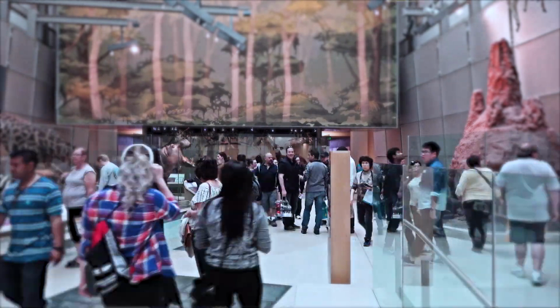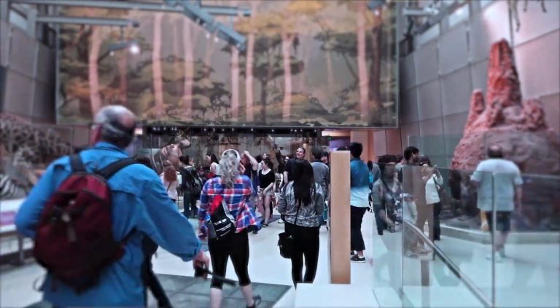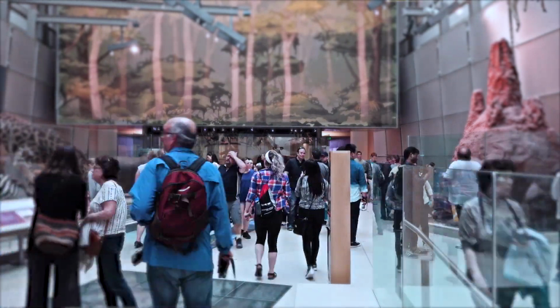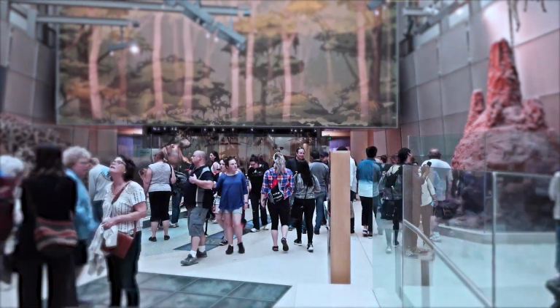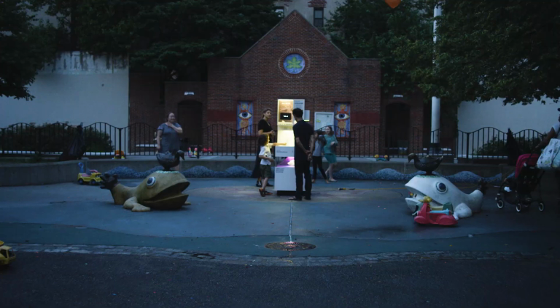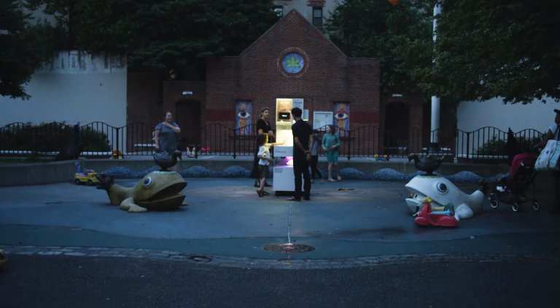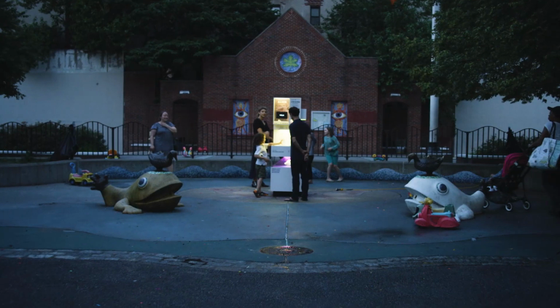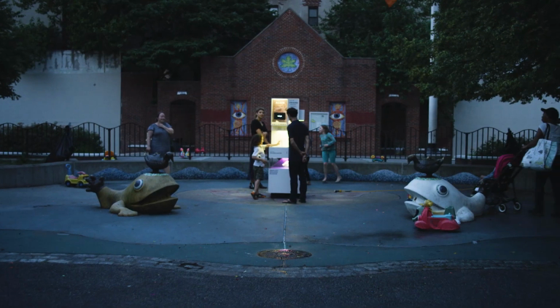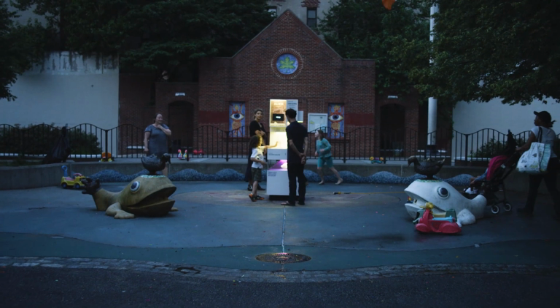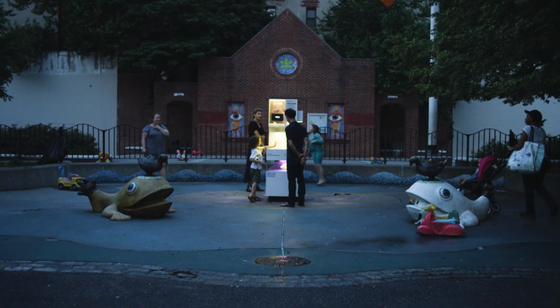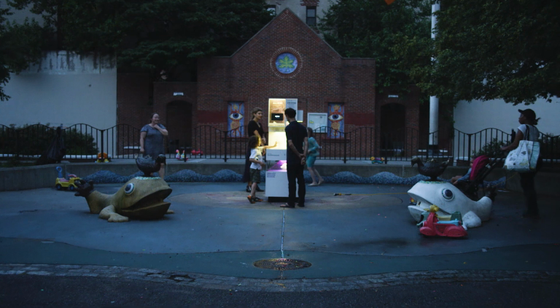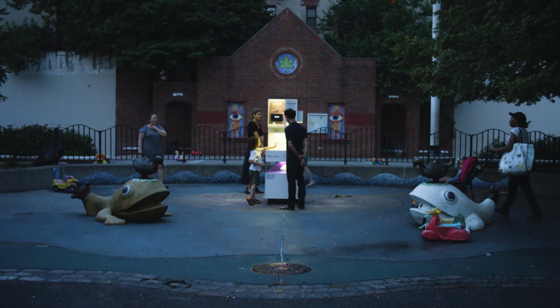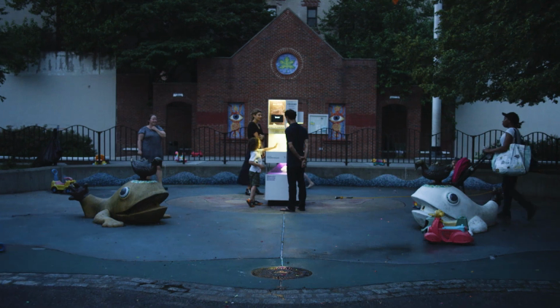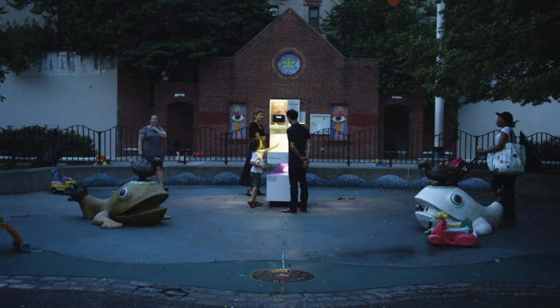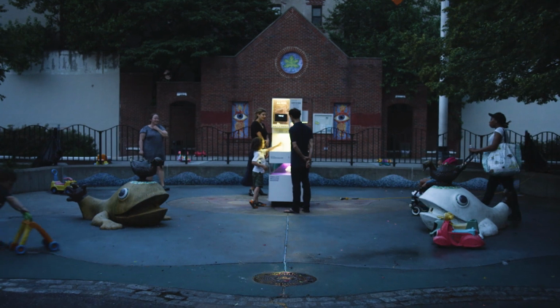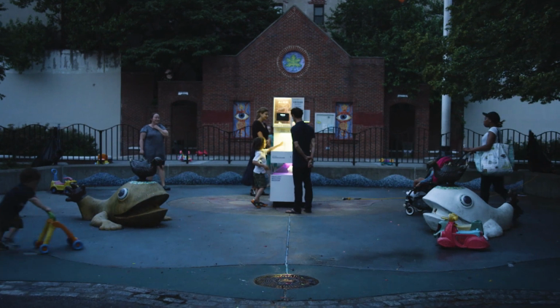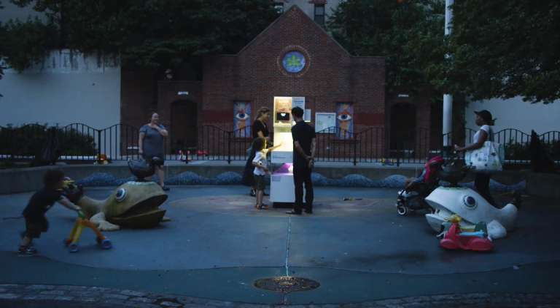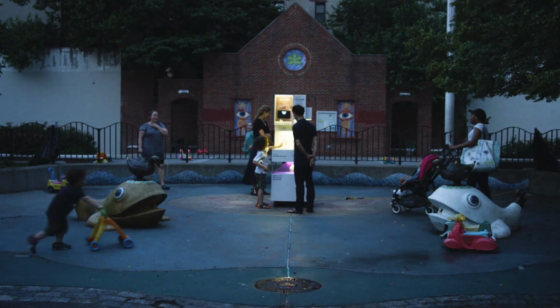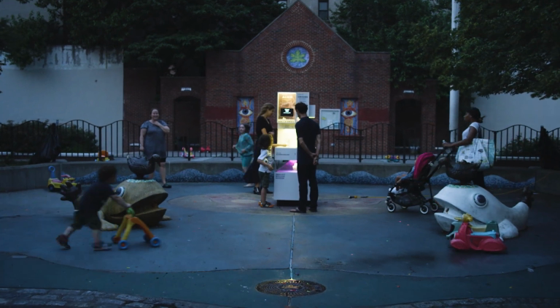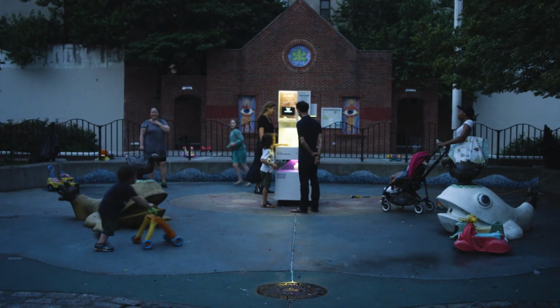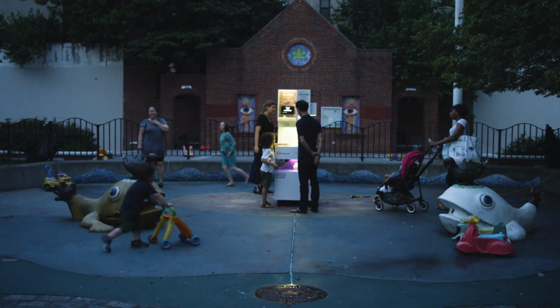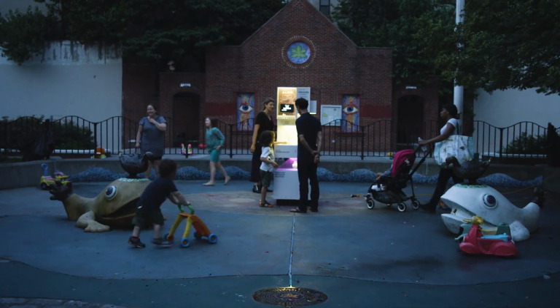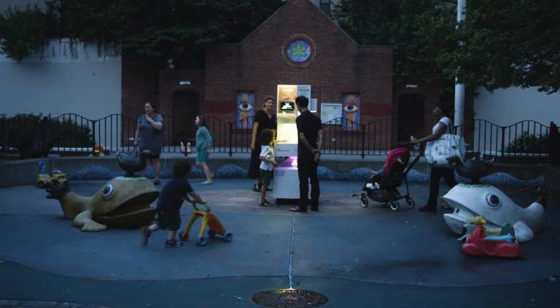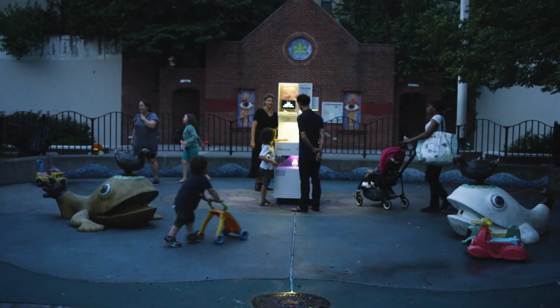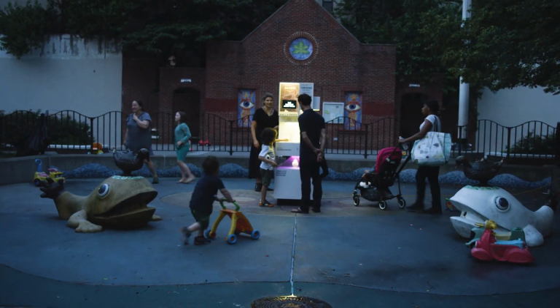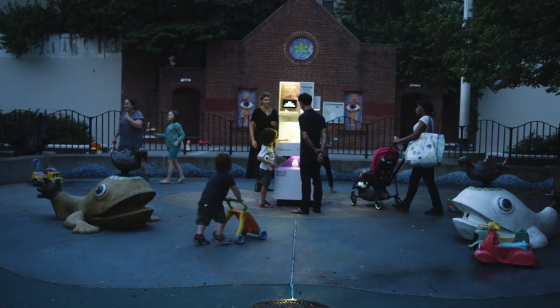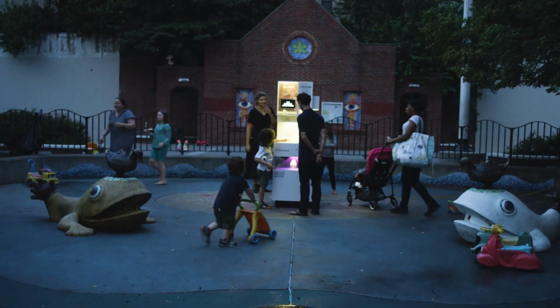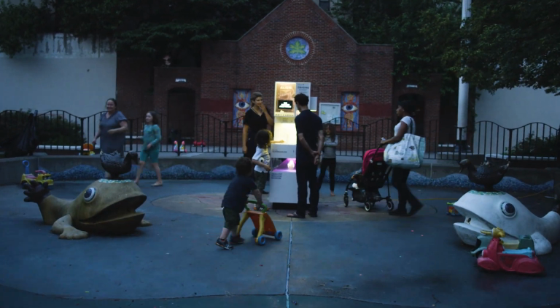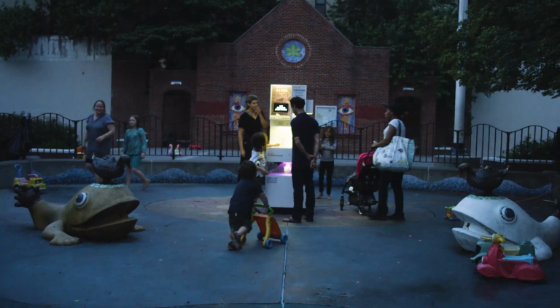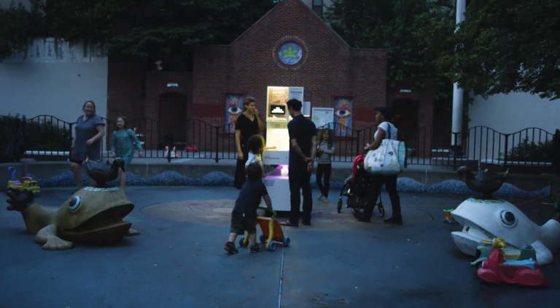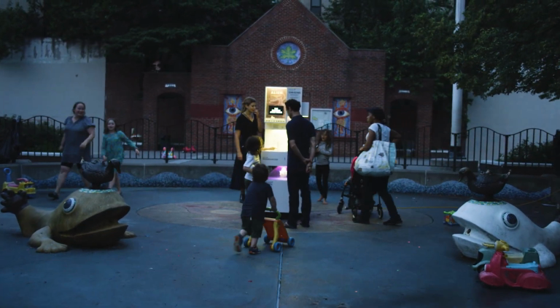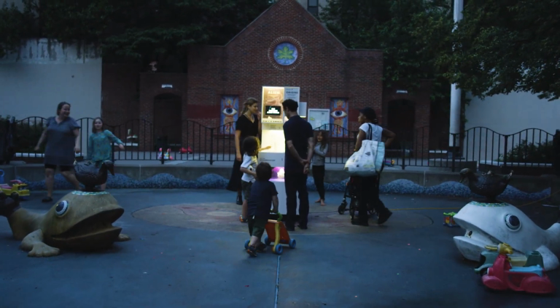At MICRO, the goal is really to reach people where they already are — to integrate science and learning into people's day-to-day.